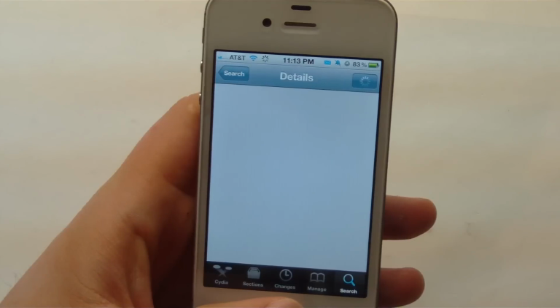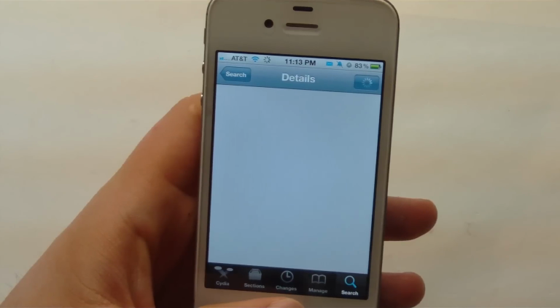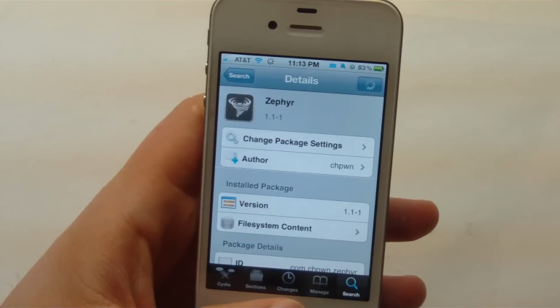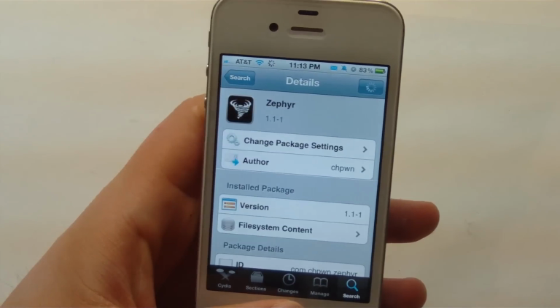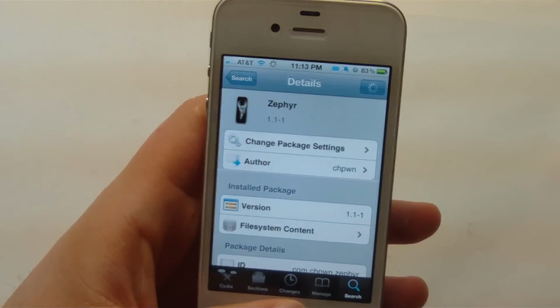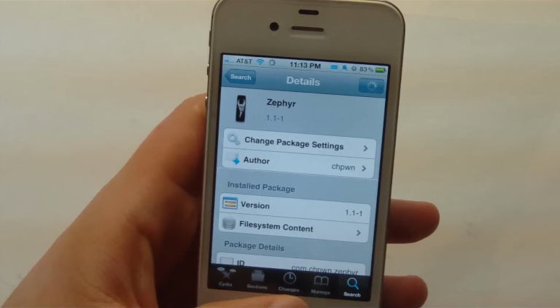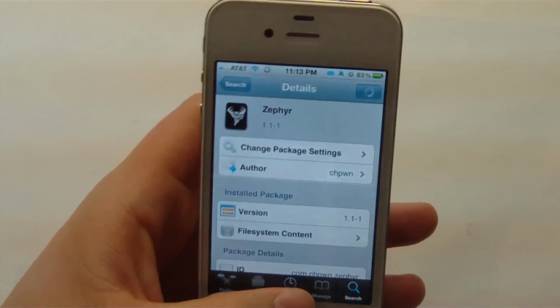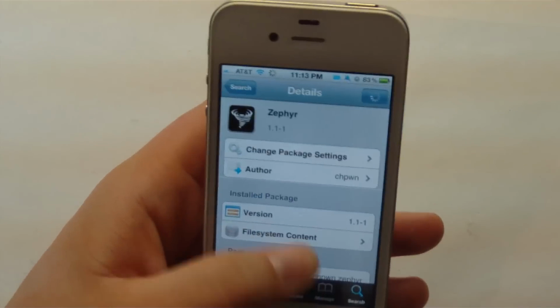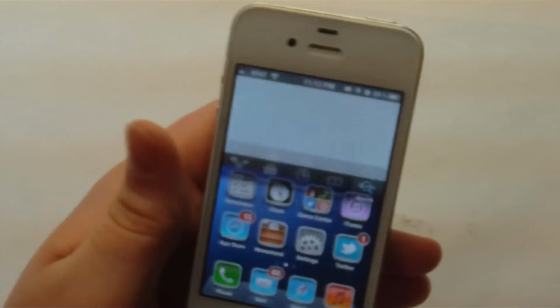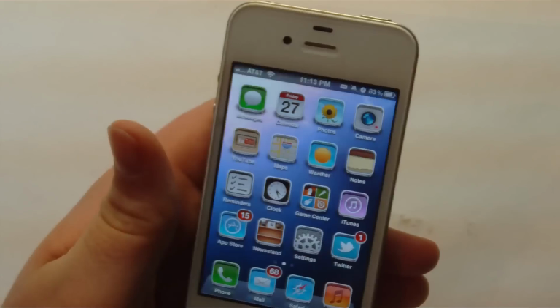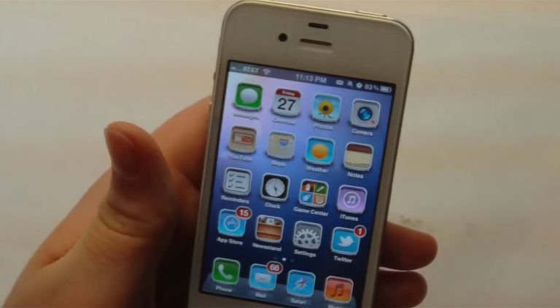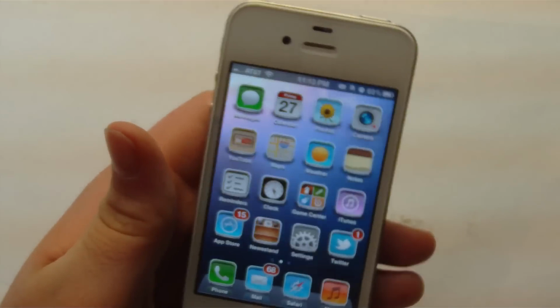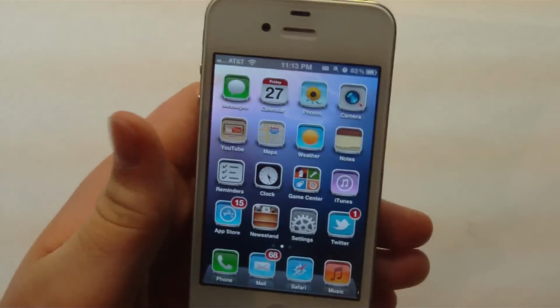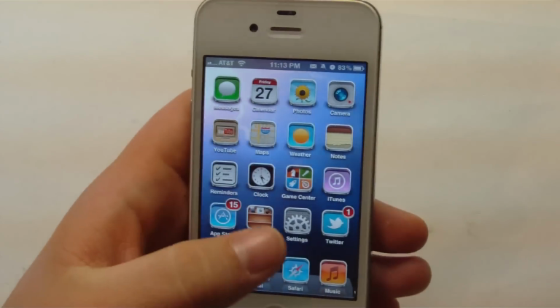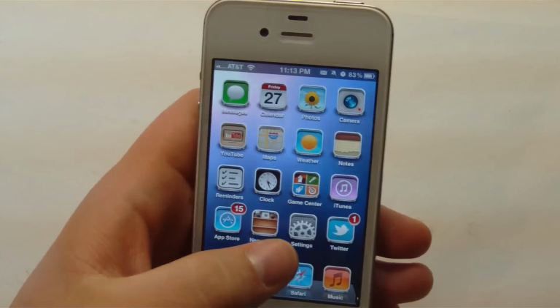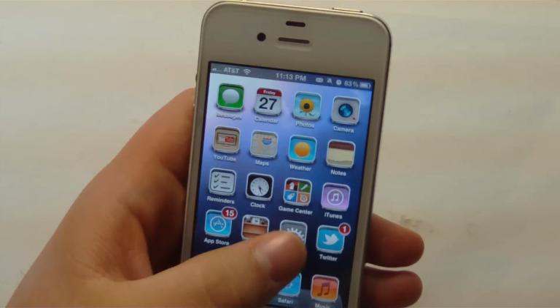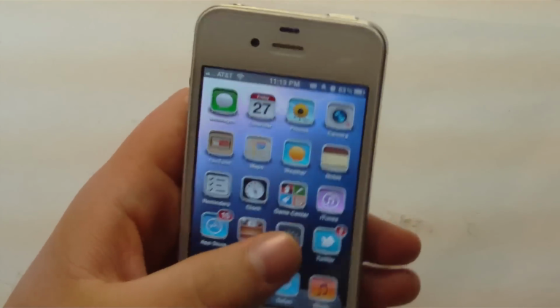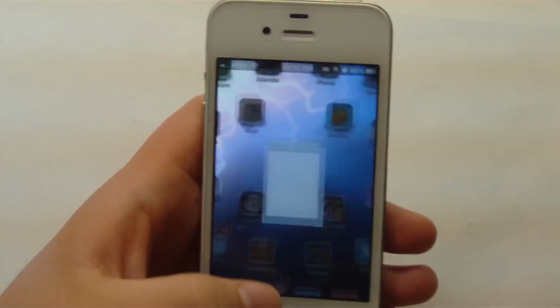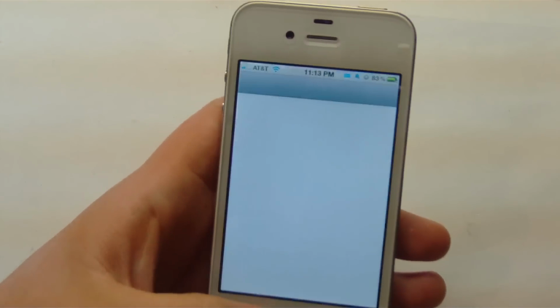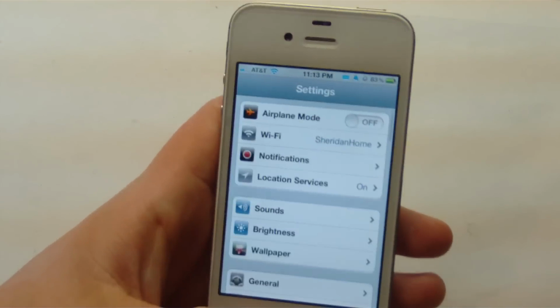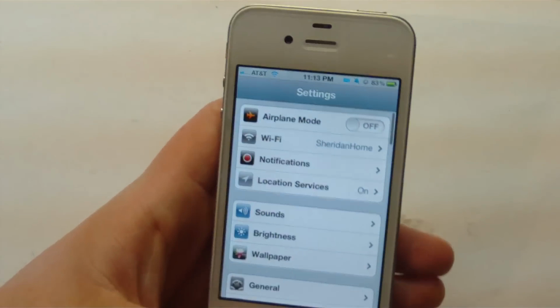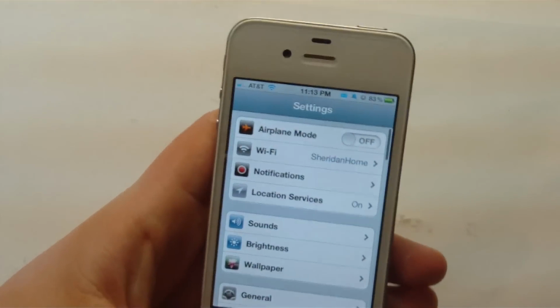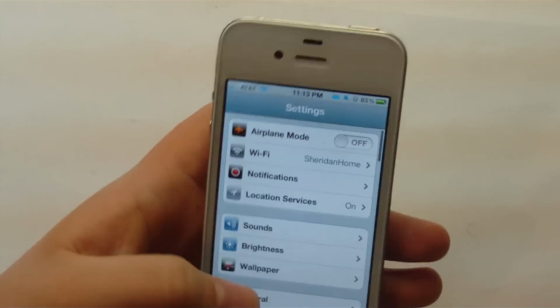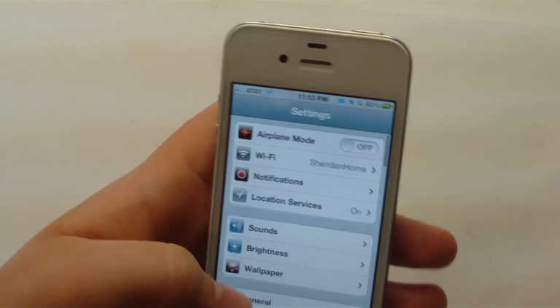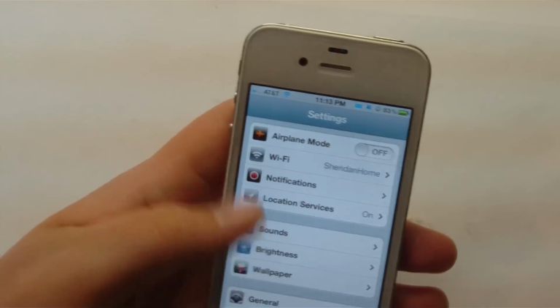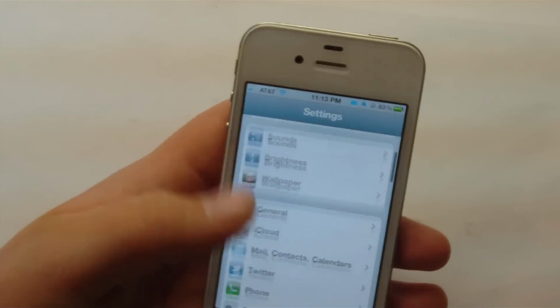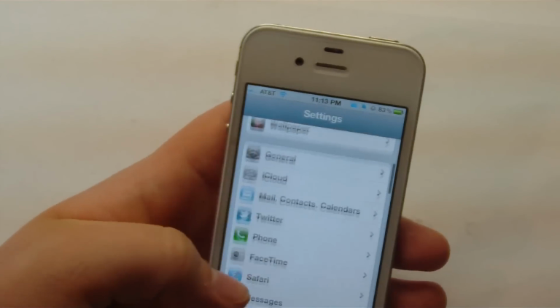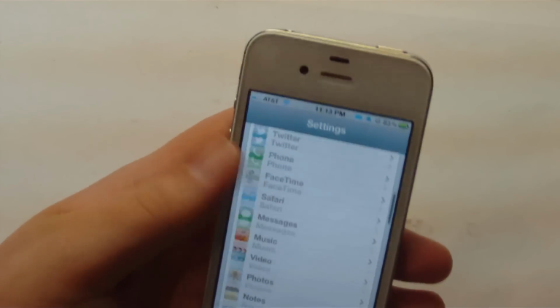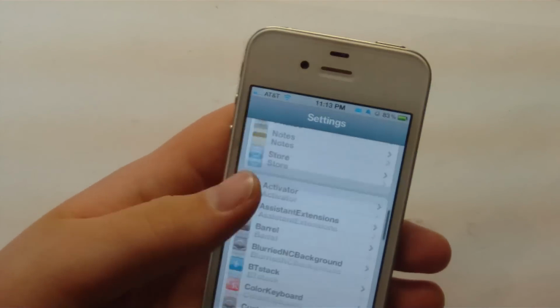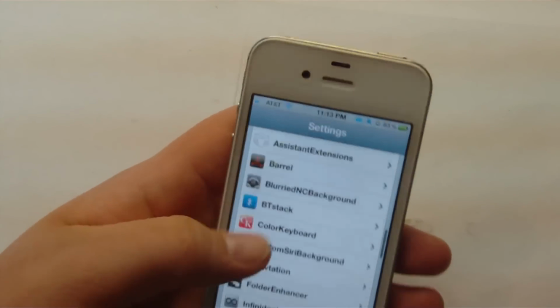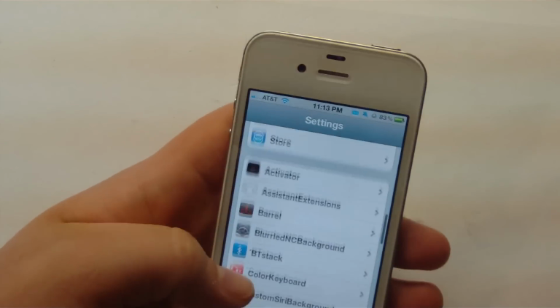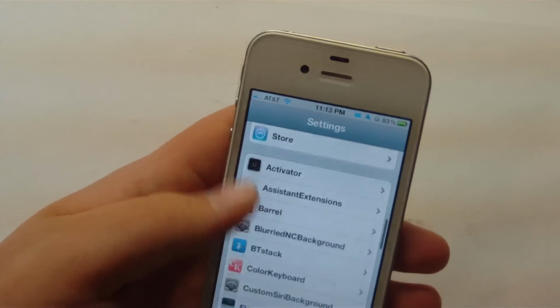So if we want to go to our home screen, we can just swipe right up, and that's actually really cool. It works well if you don't have a home button, apparently.